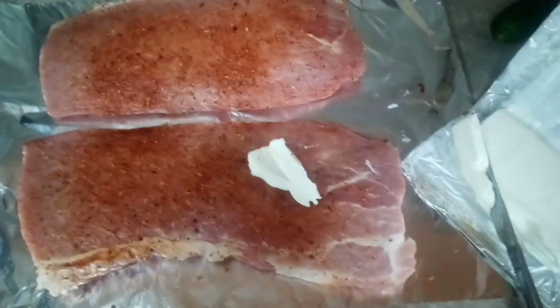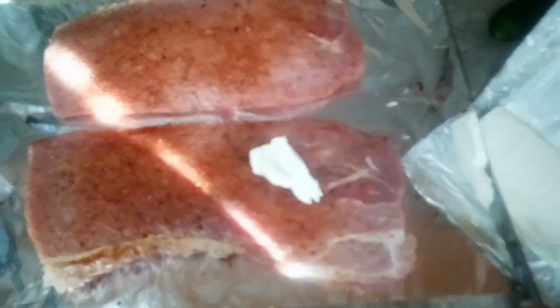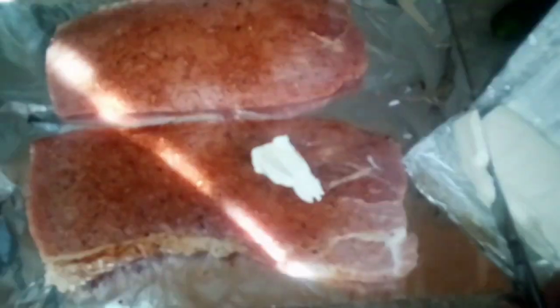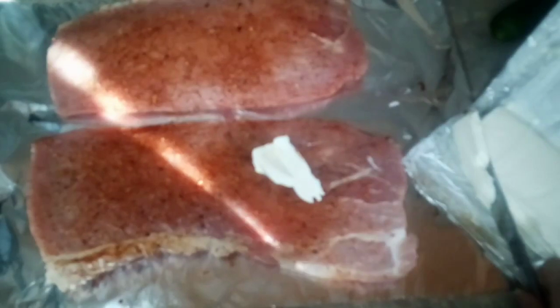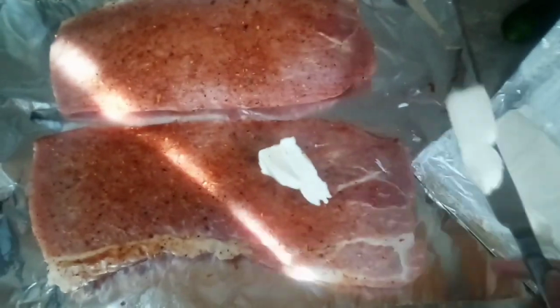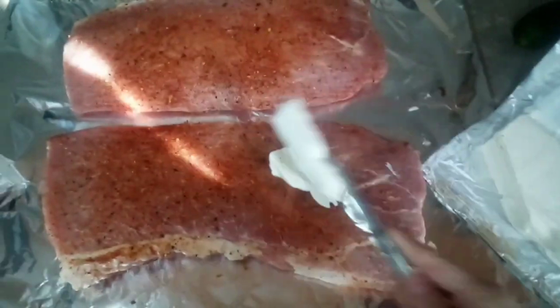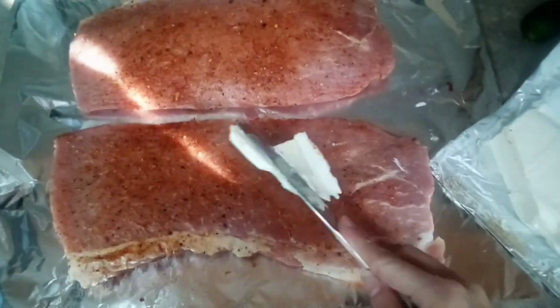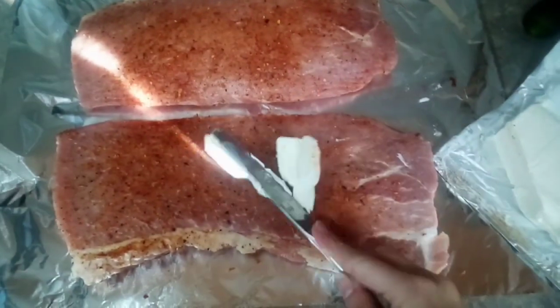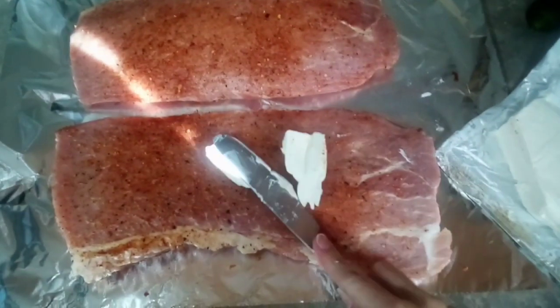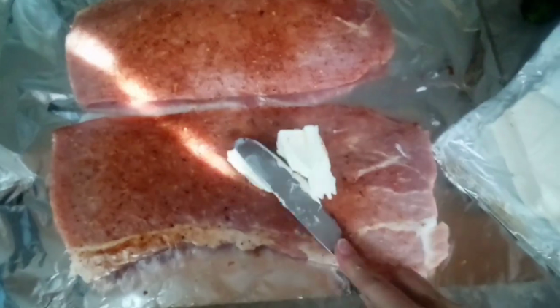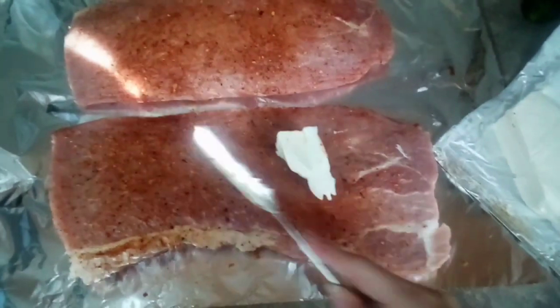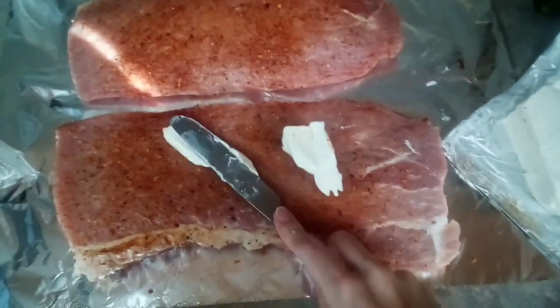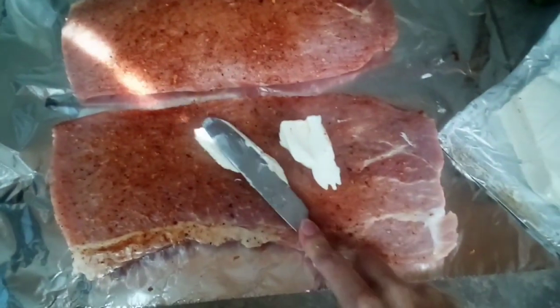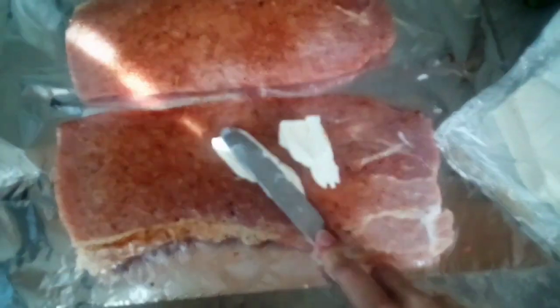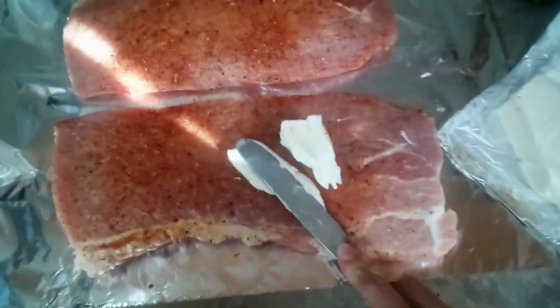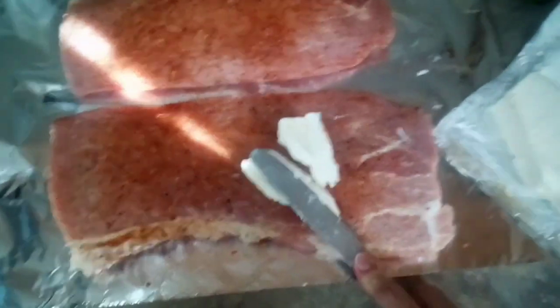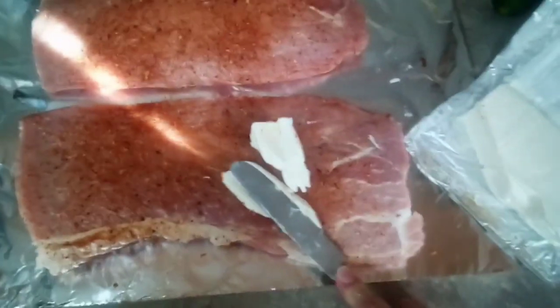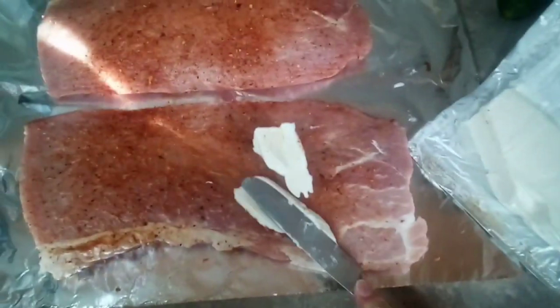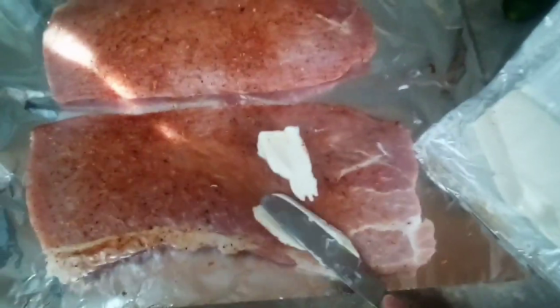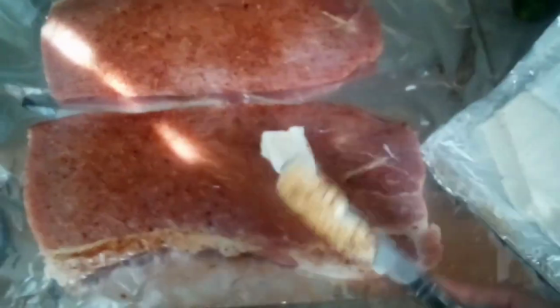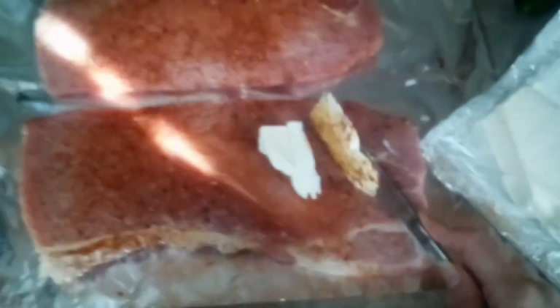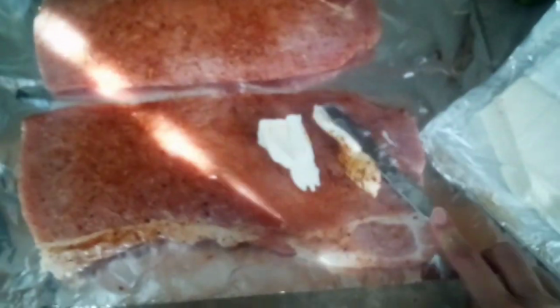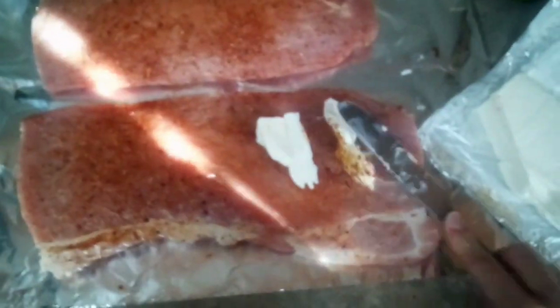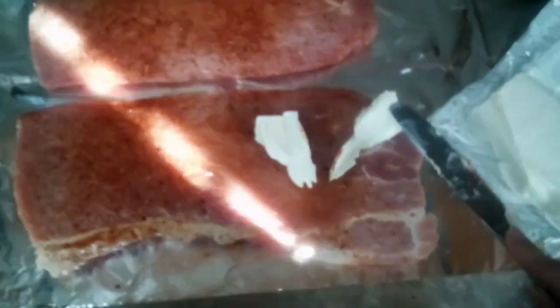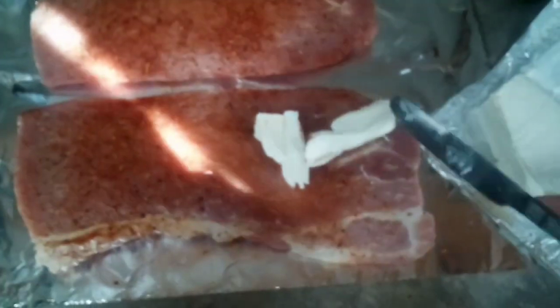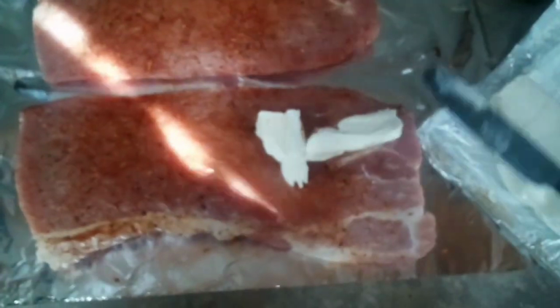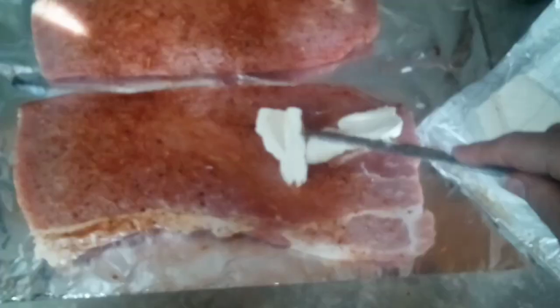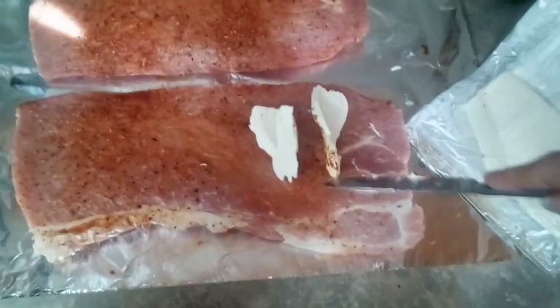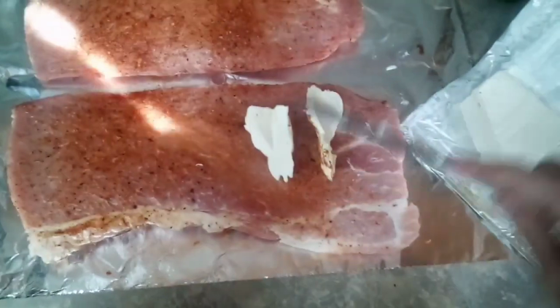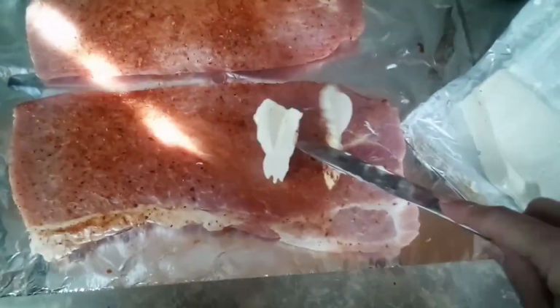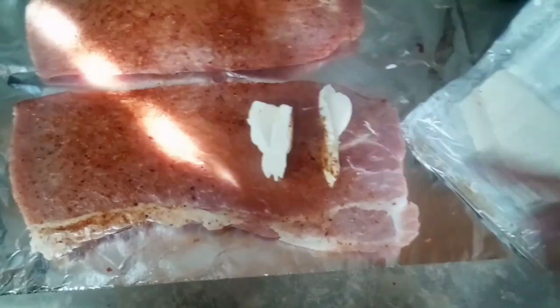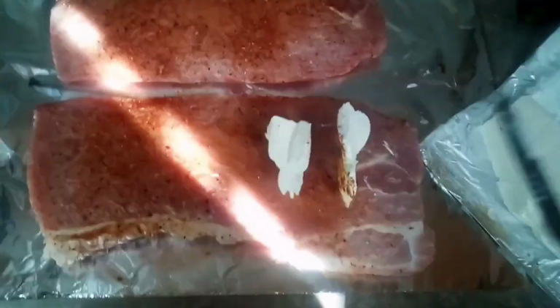Now we will cut up our cream cheese and jalapeños and place it right in the middle of this pork loin.